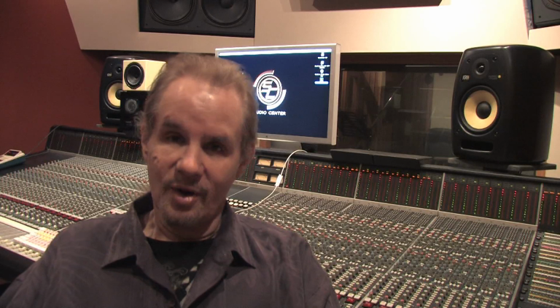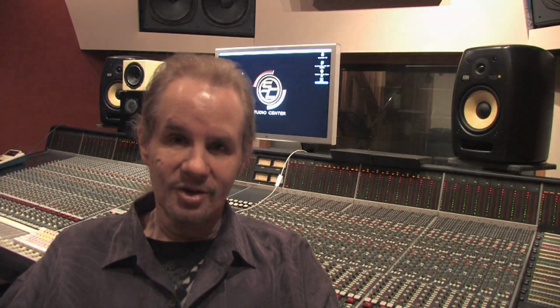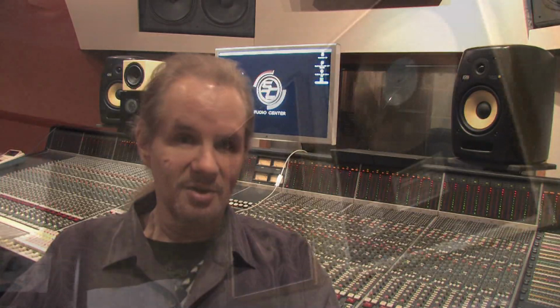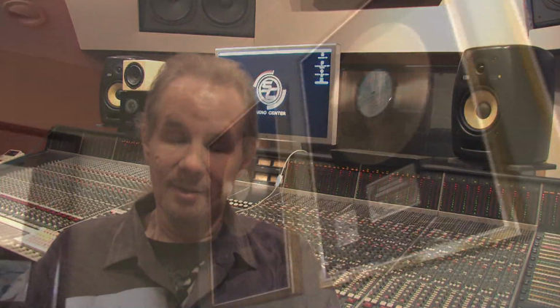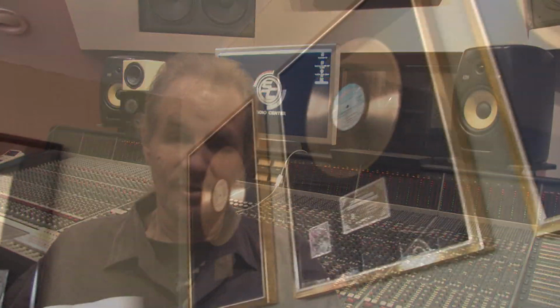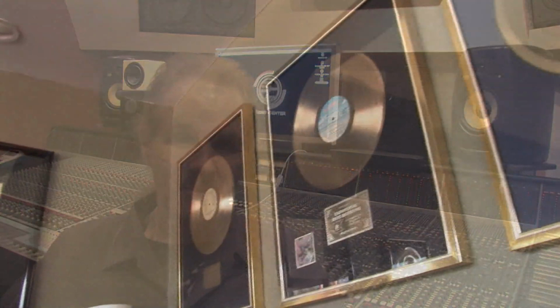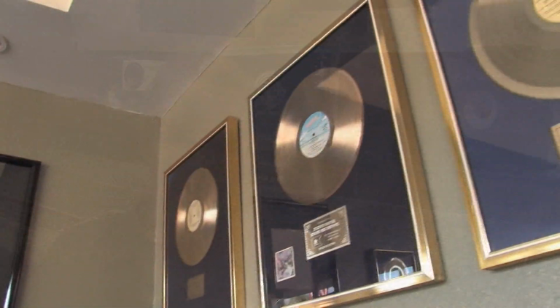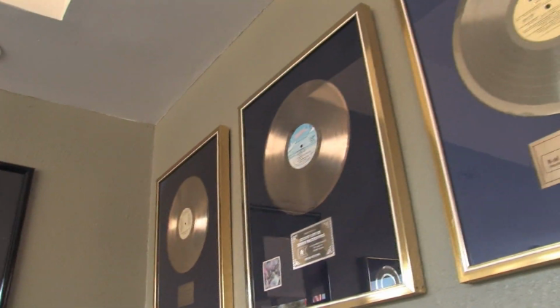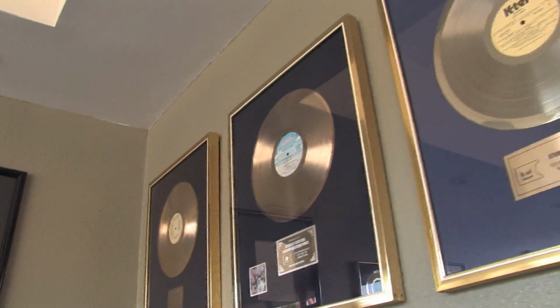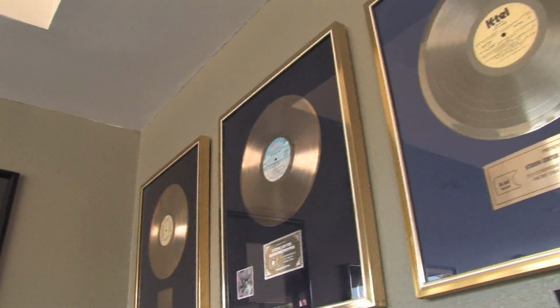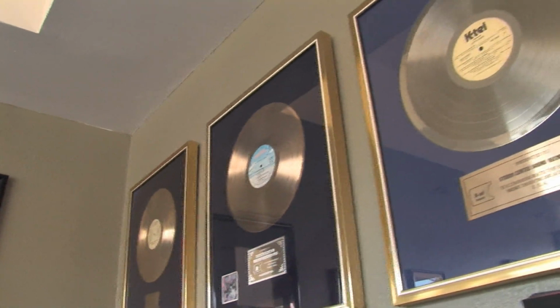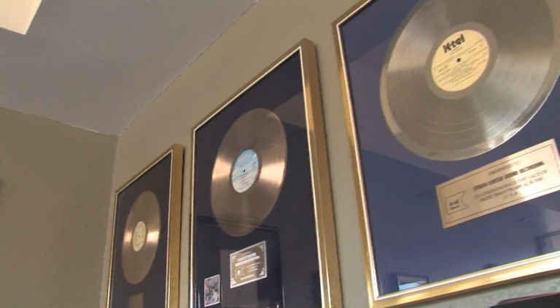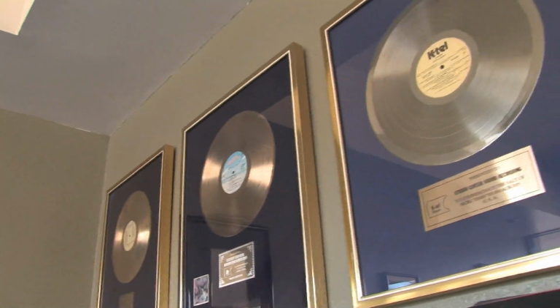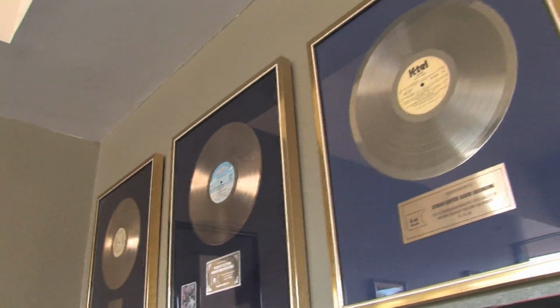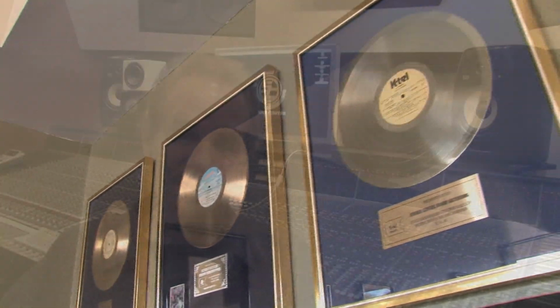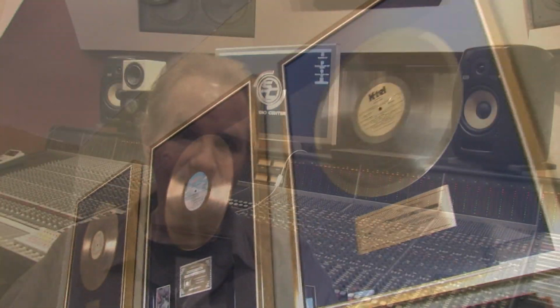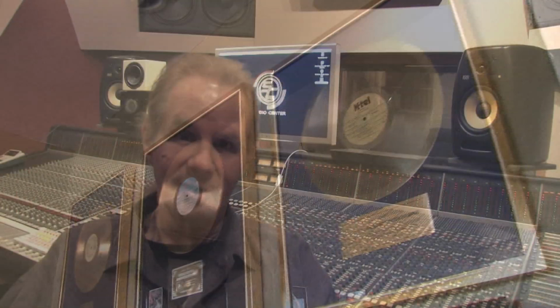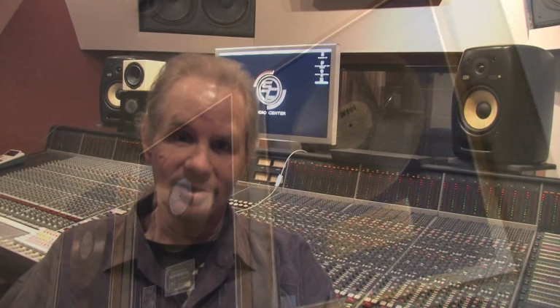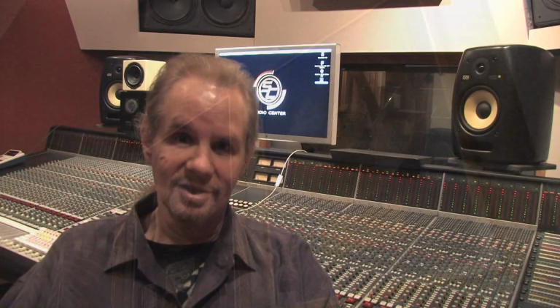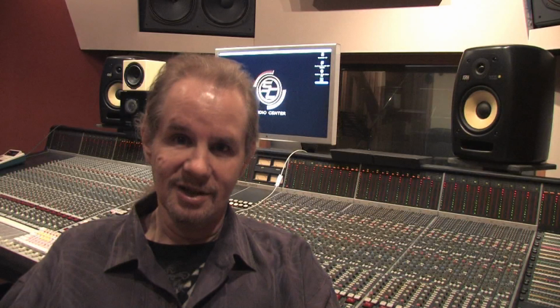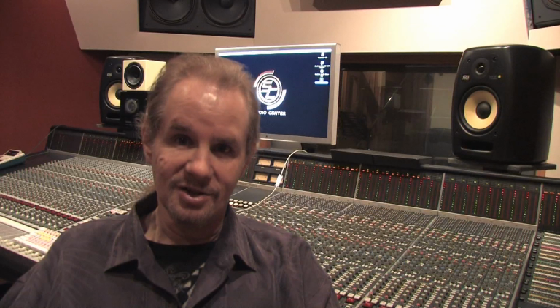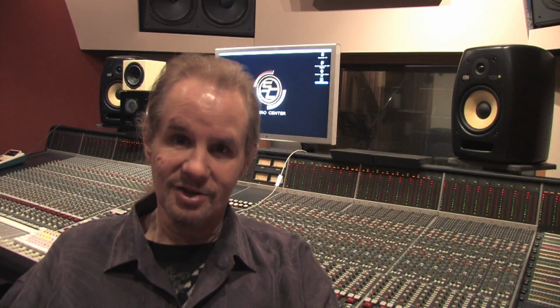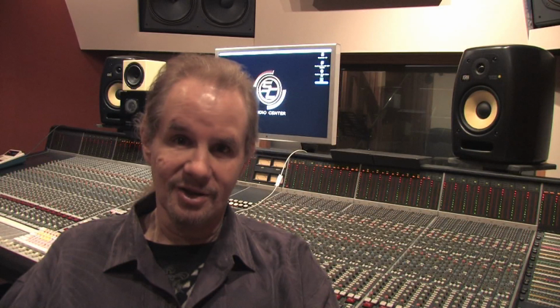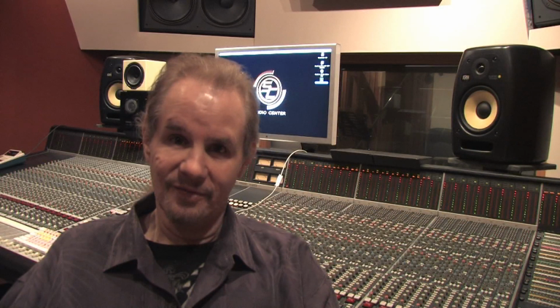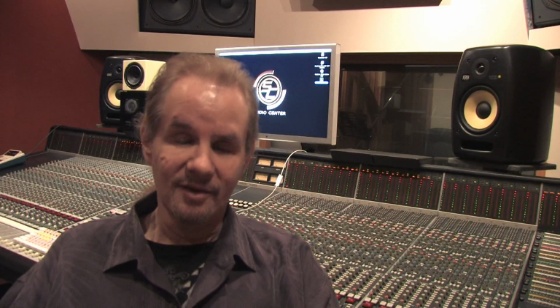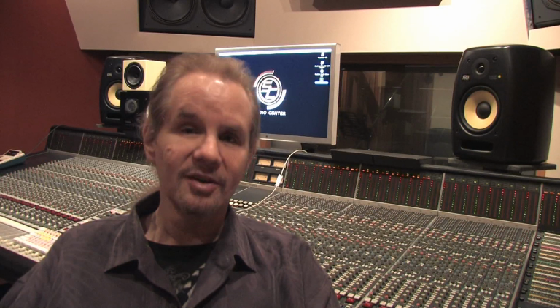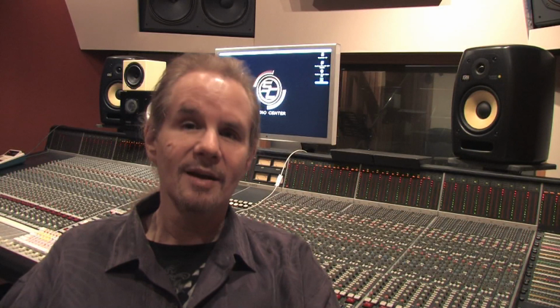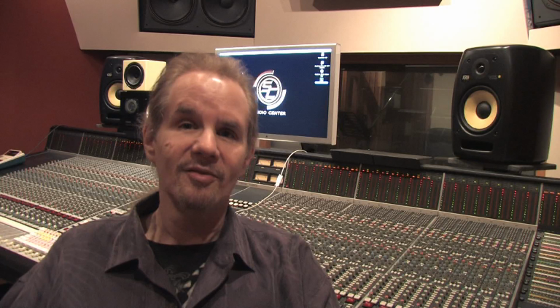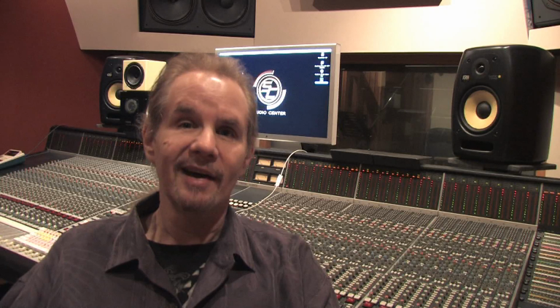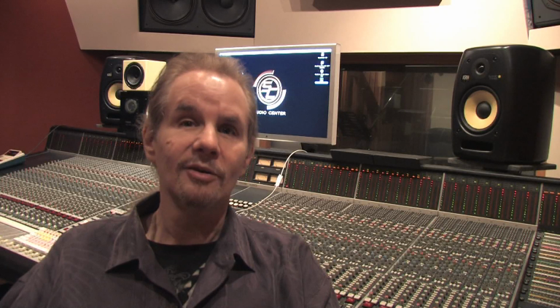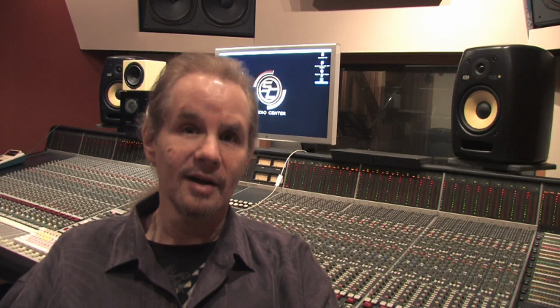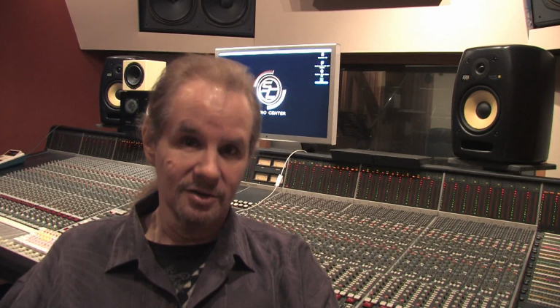Records are becoming very popular again. Most people think they sound better than CDs. So never forget about vinyl records.